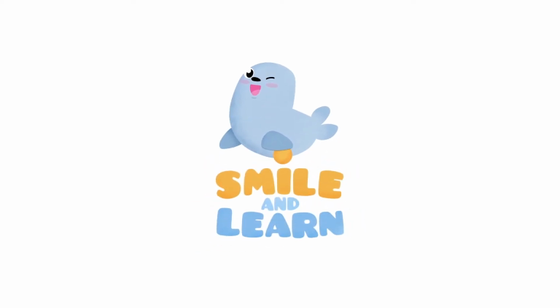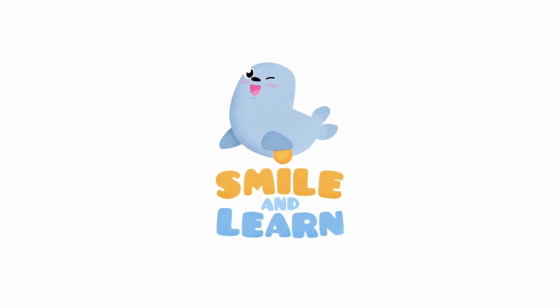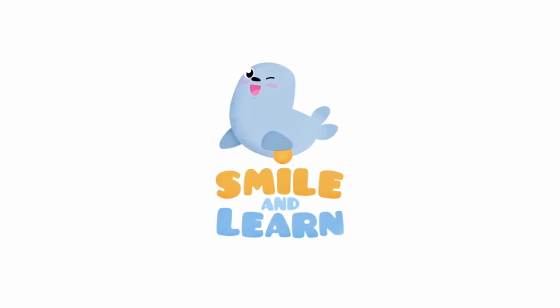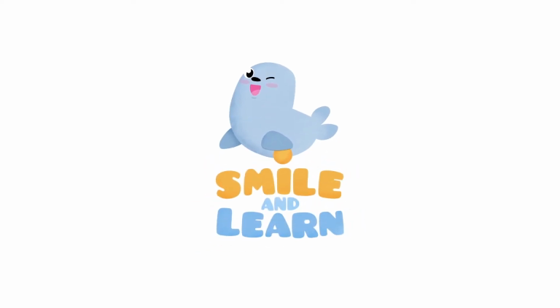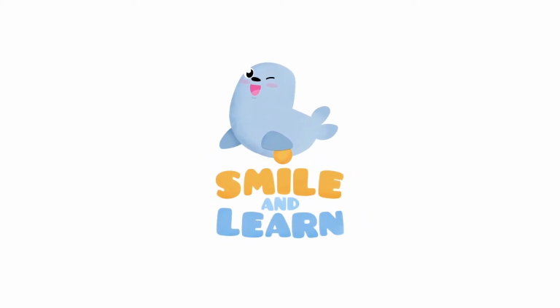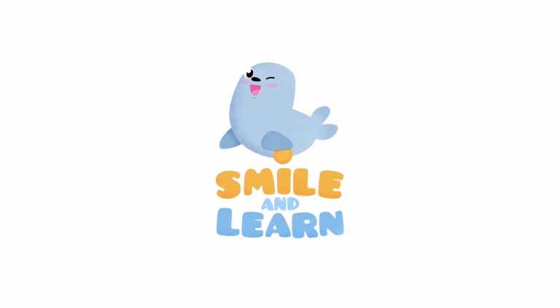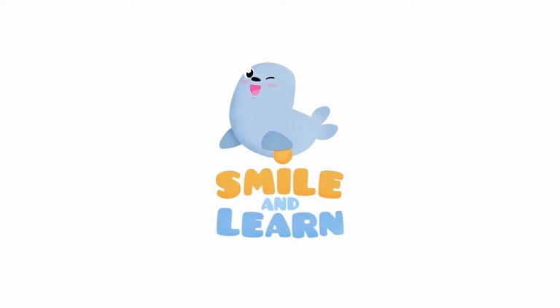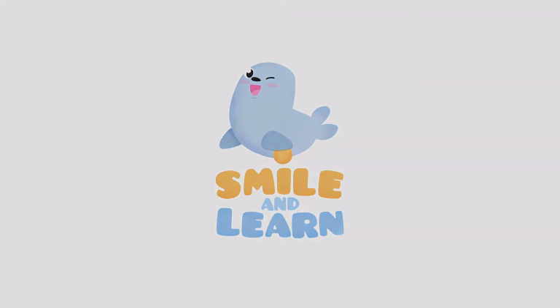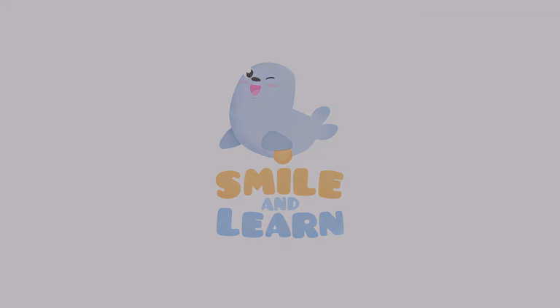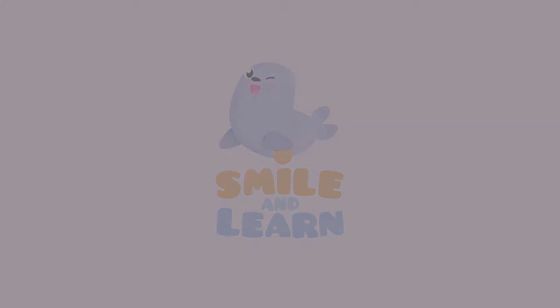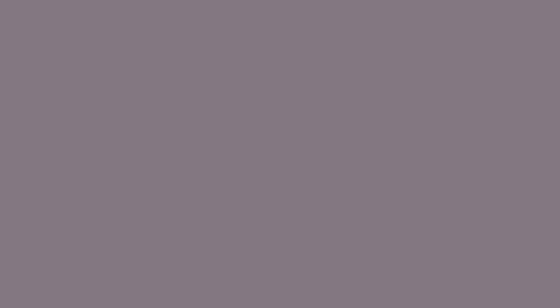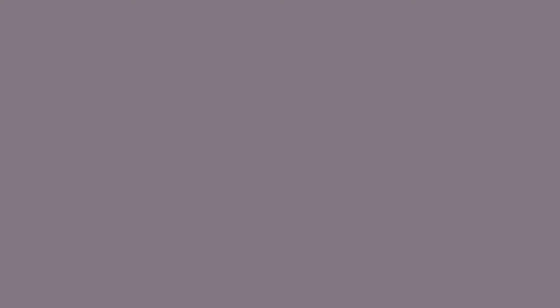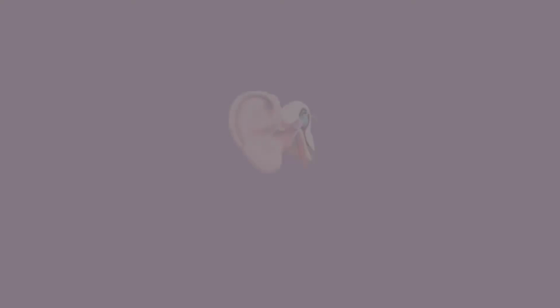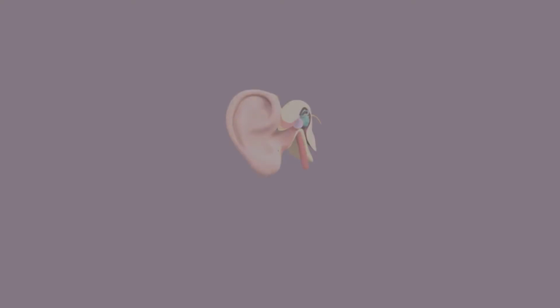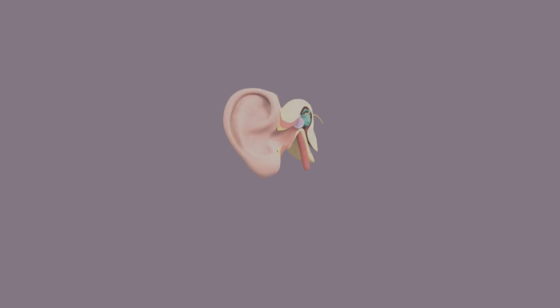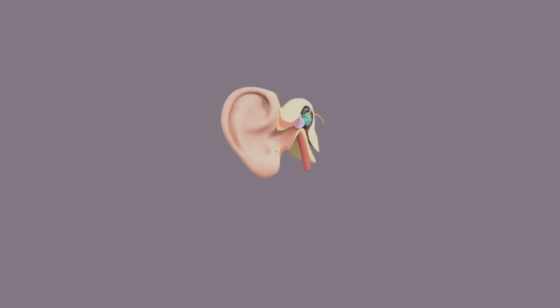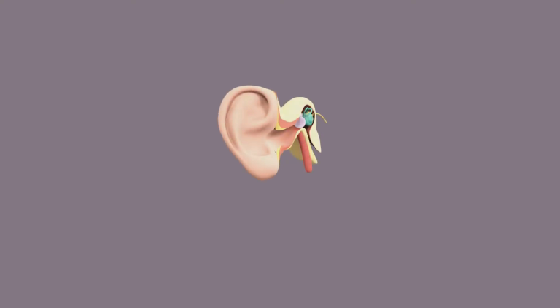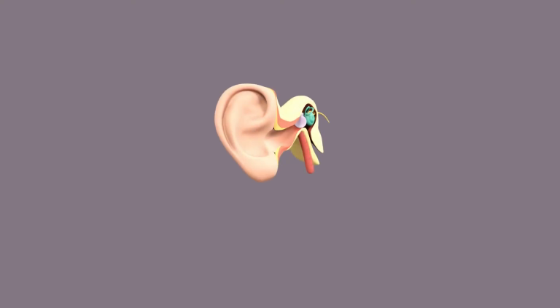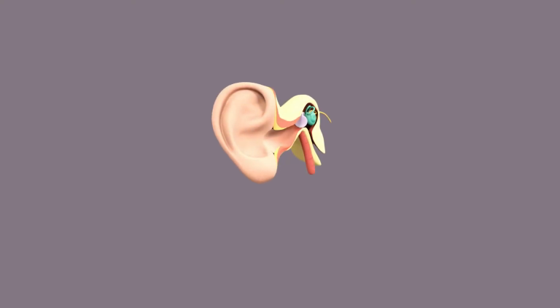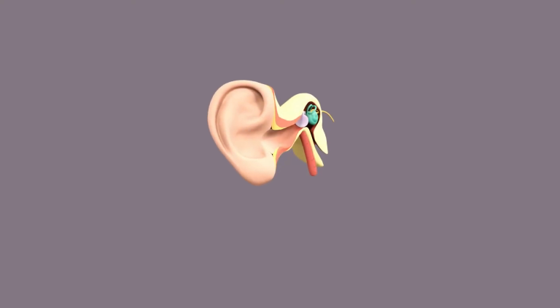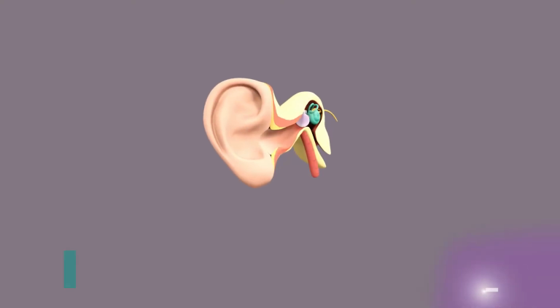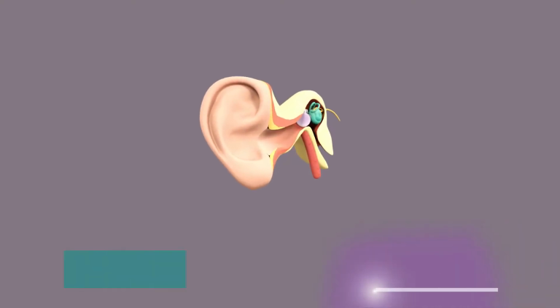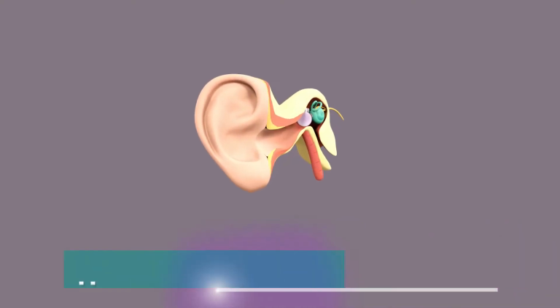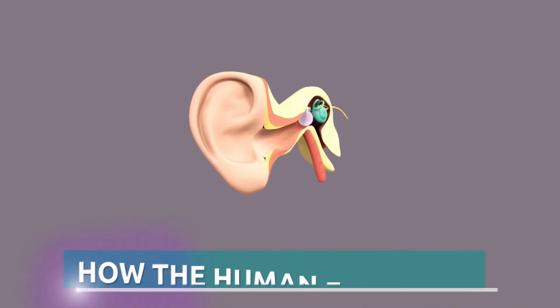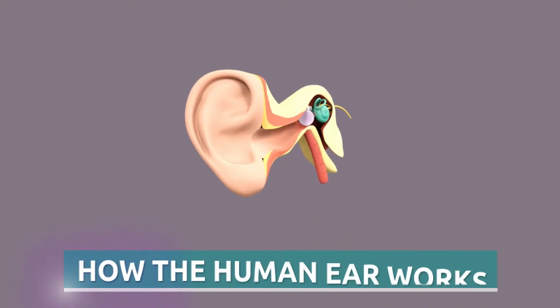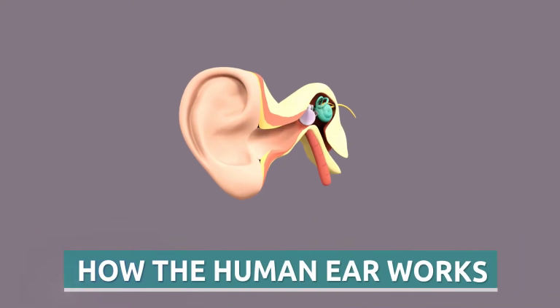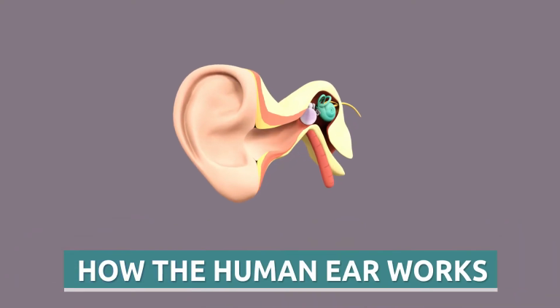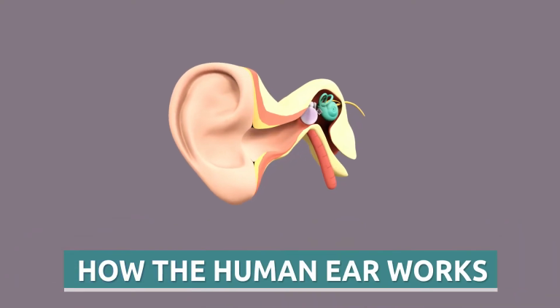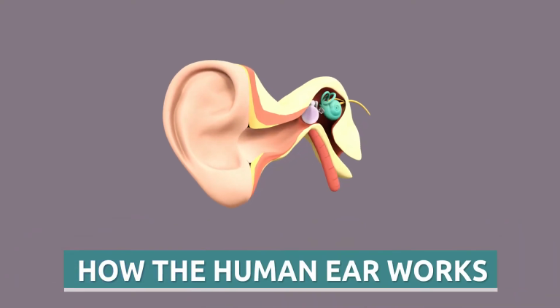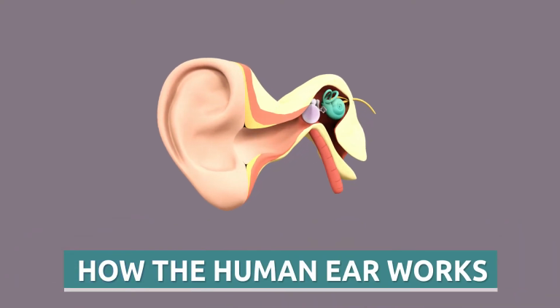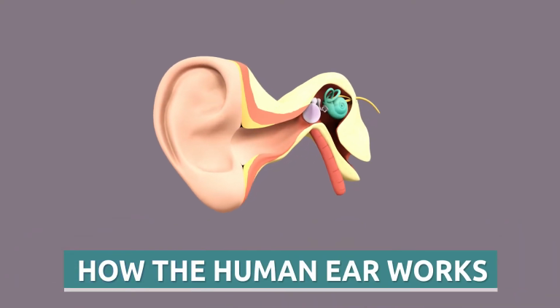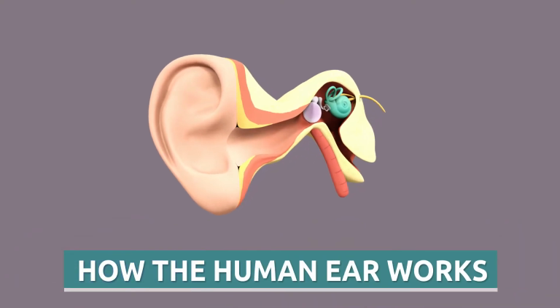Smile and Learn! Today, we're going to learn how the human ear works.